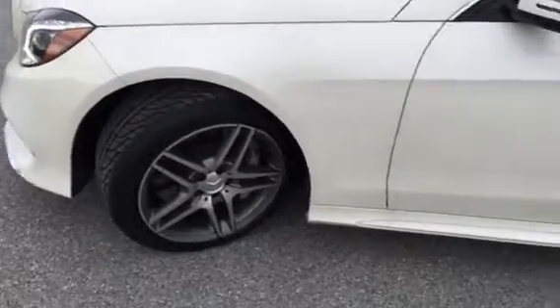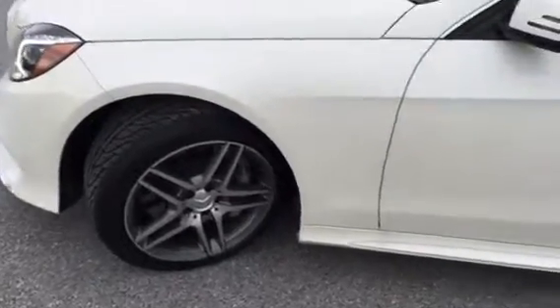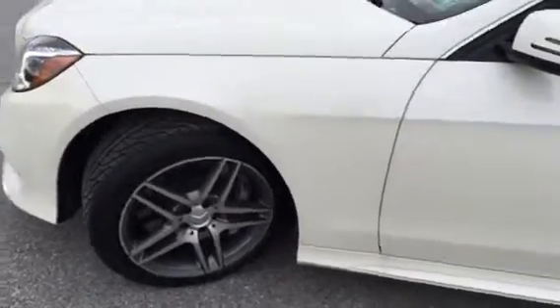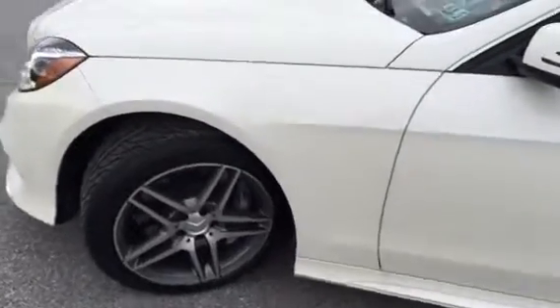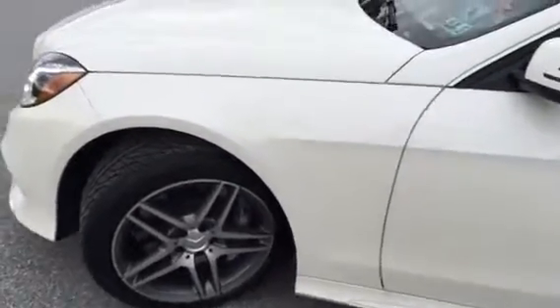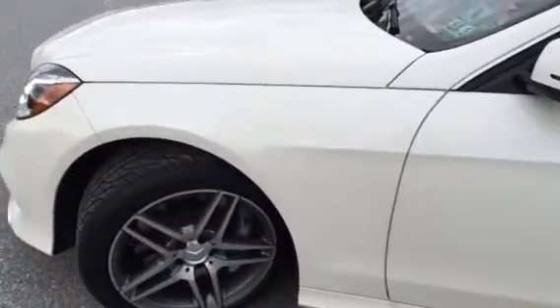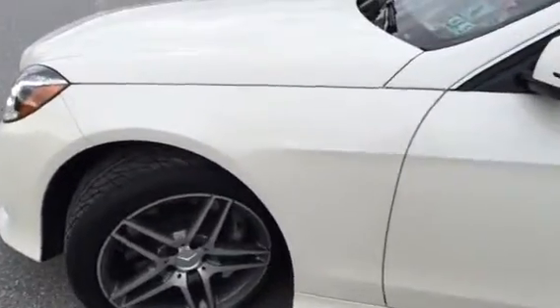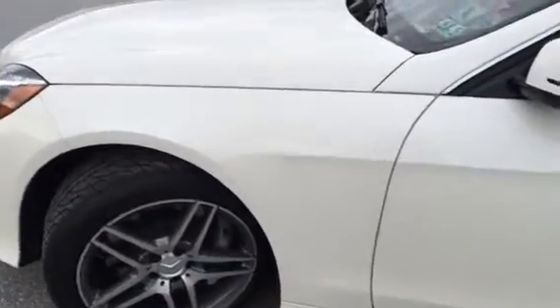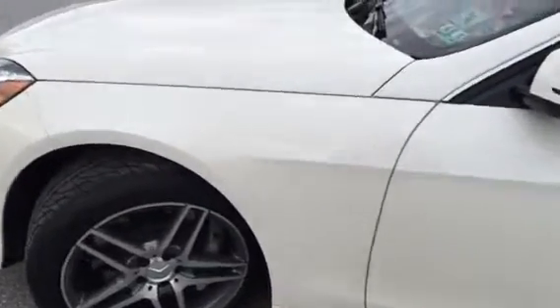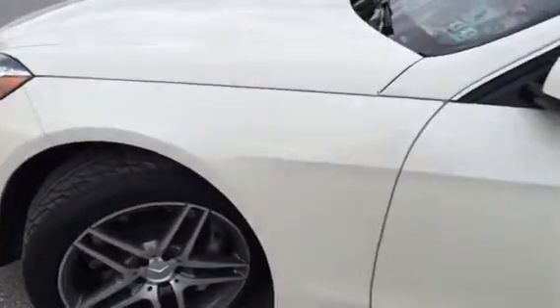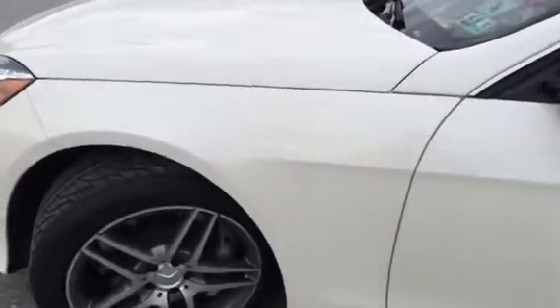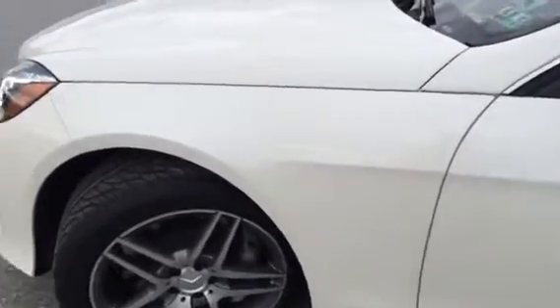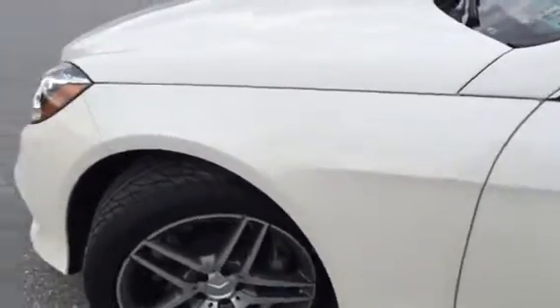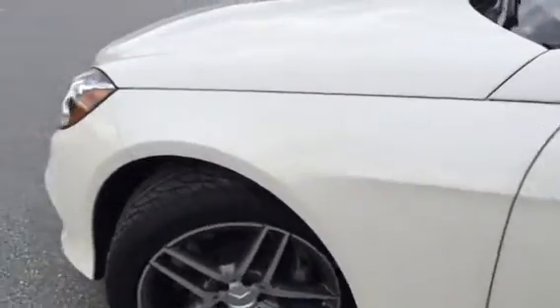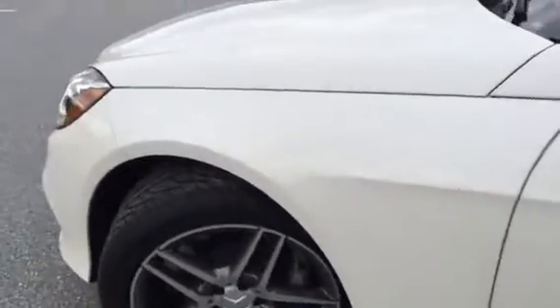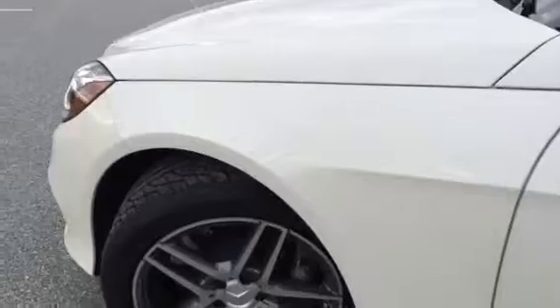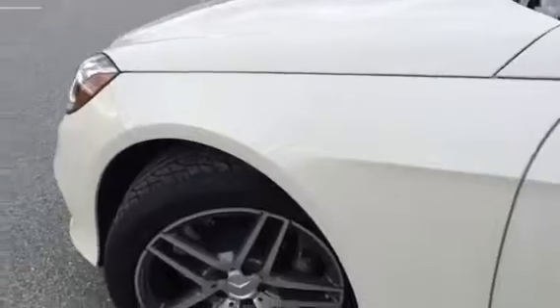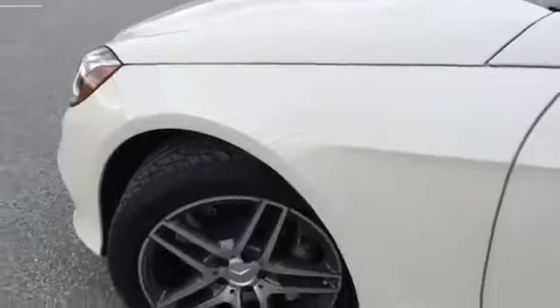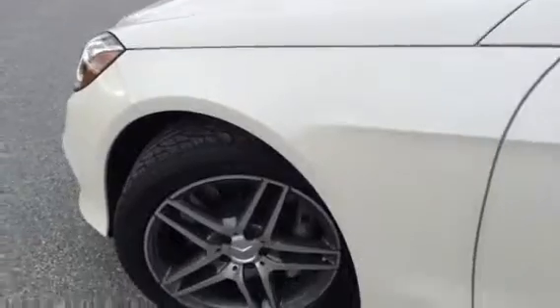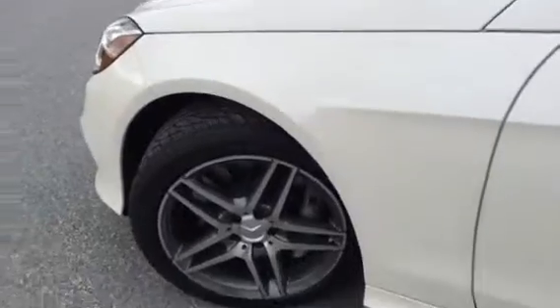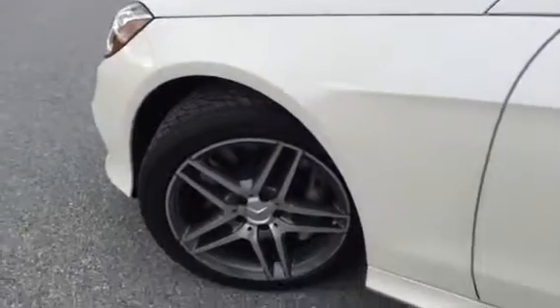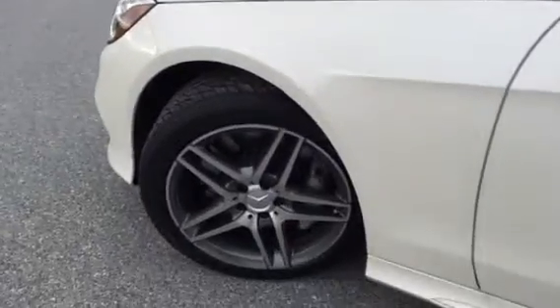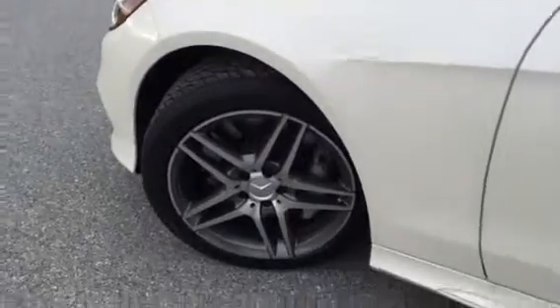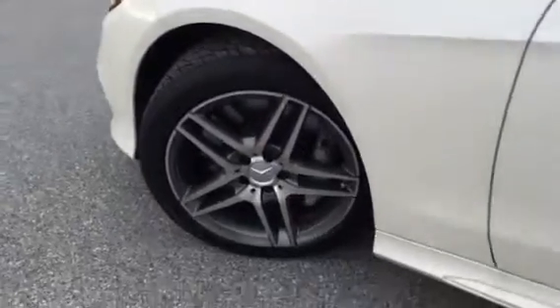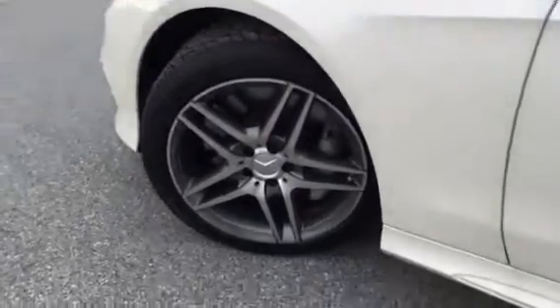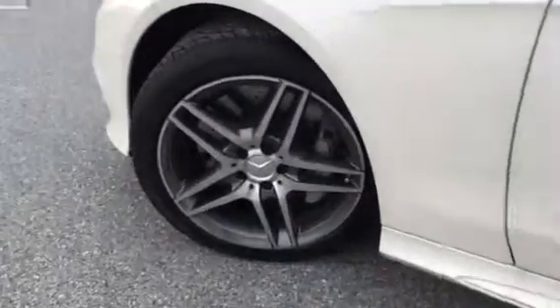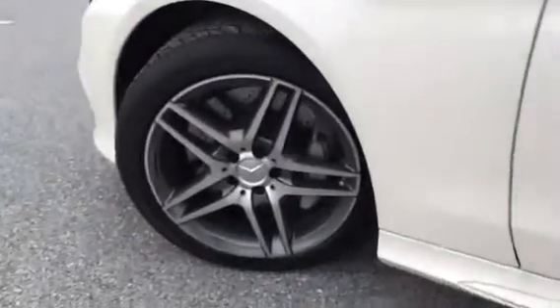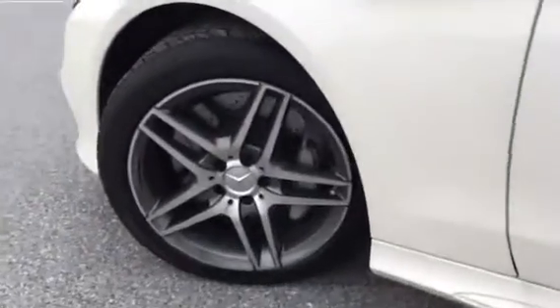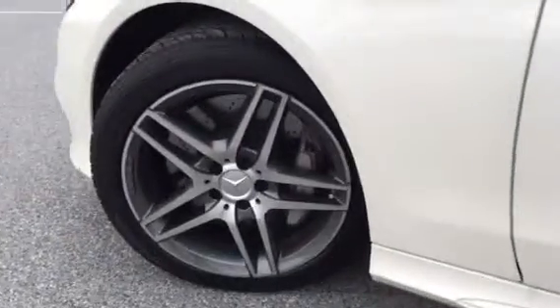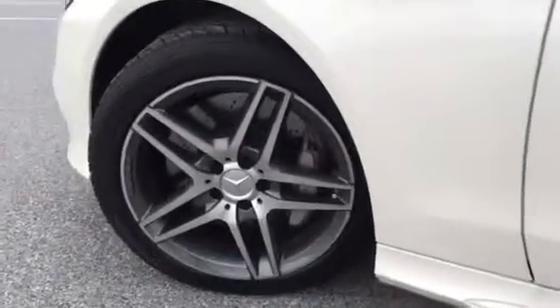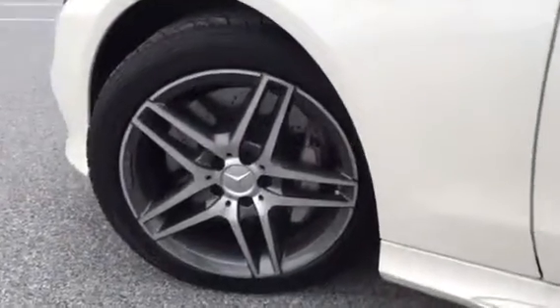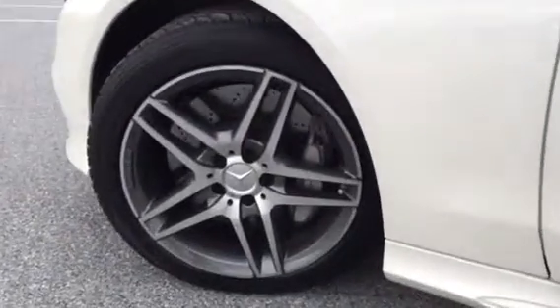they do feel better. Stoppers are better. Curves are better. I feel the road a lot better.